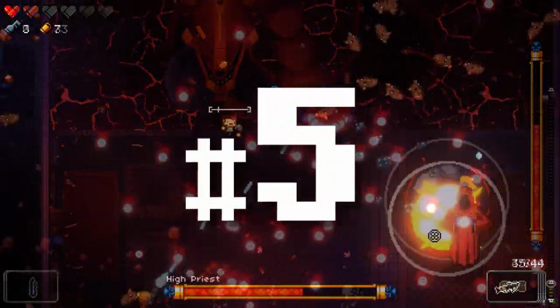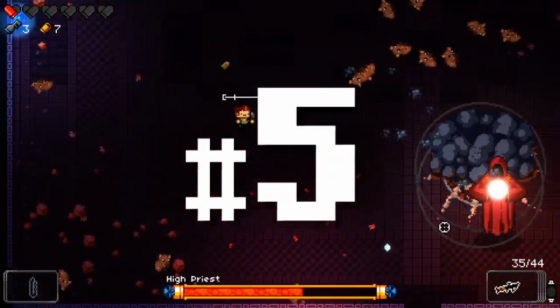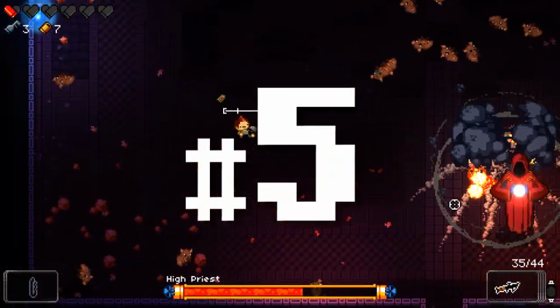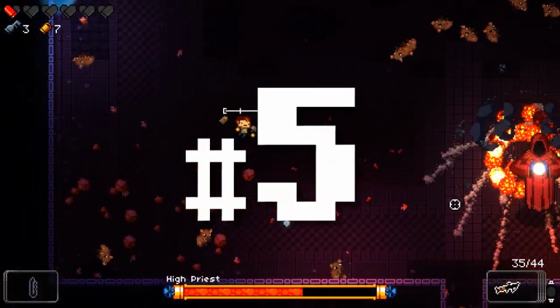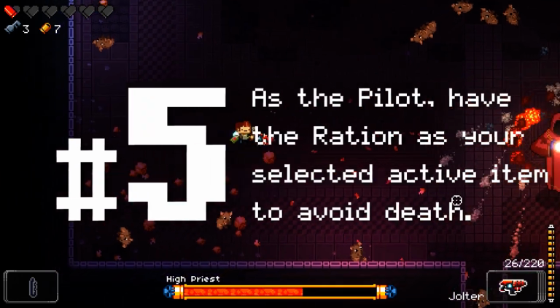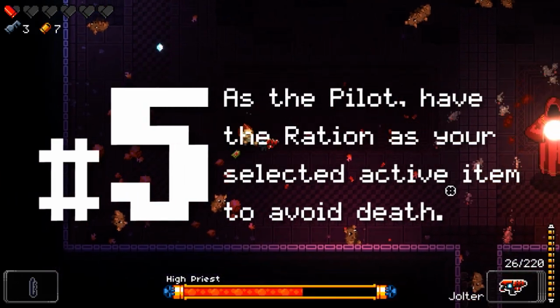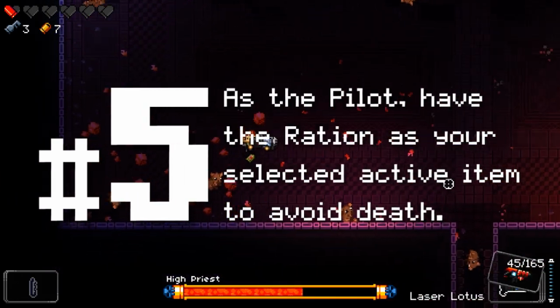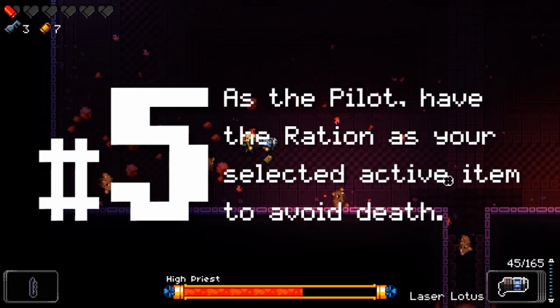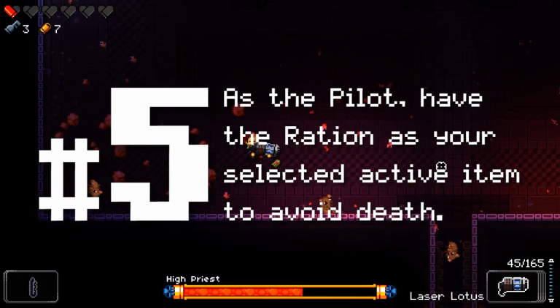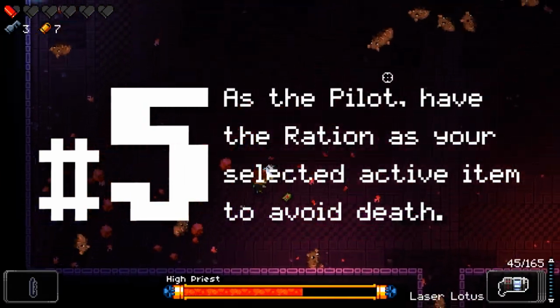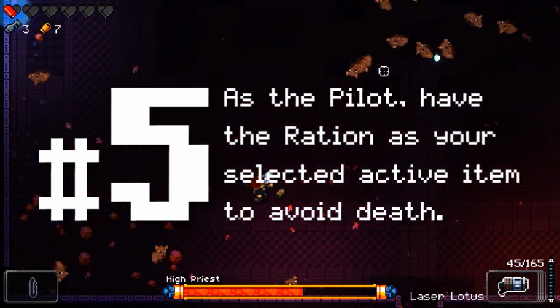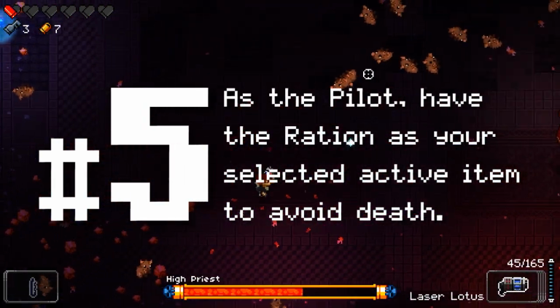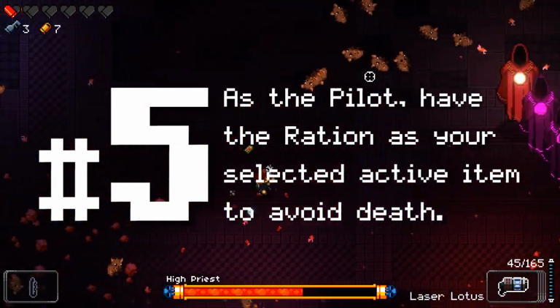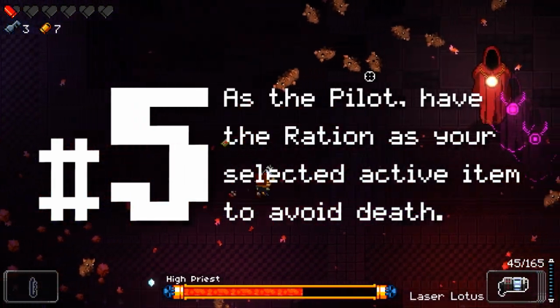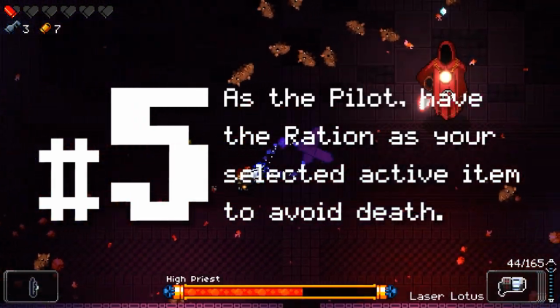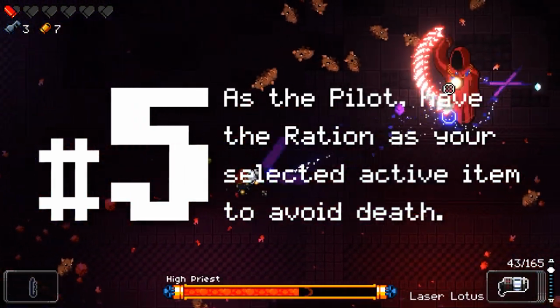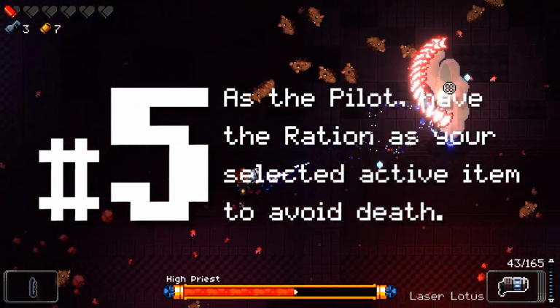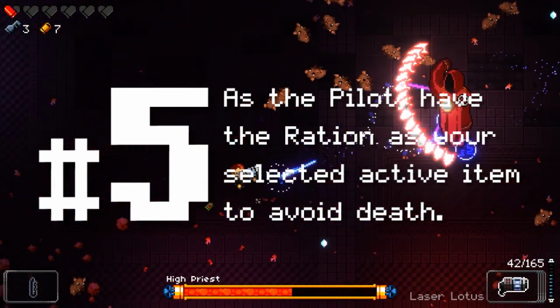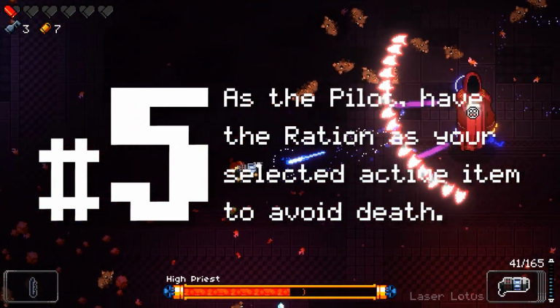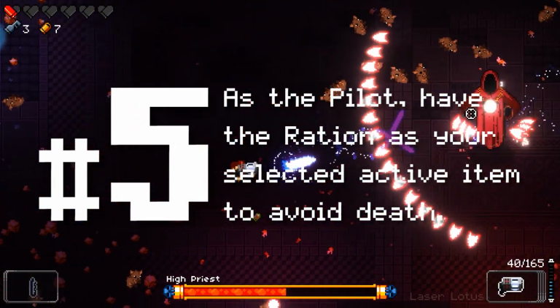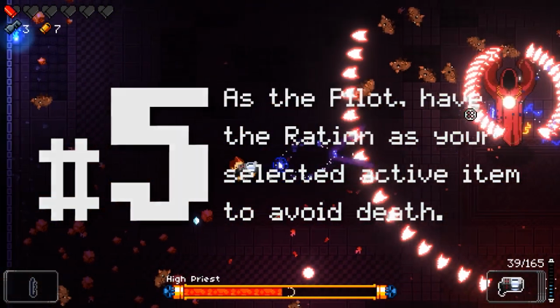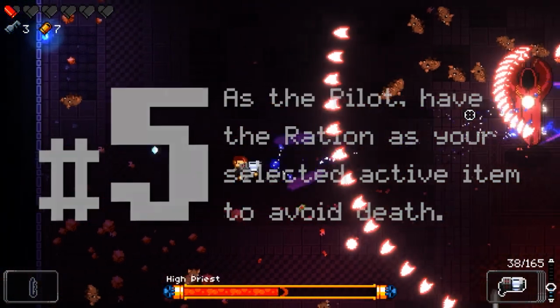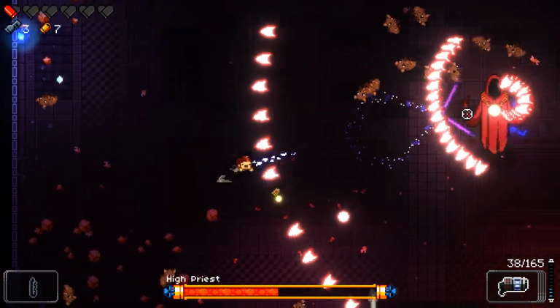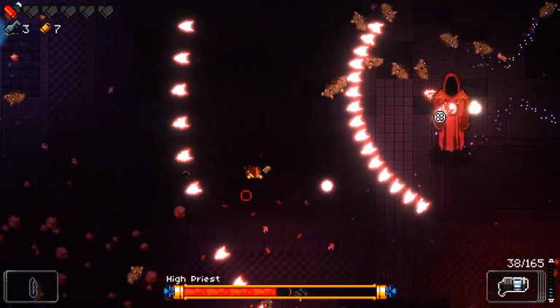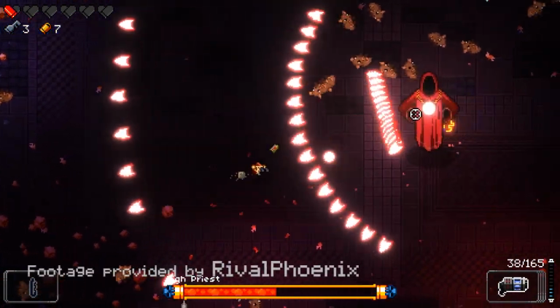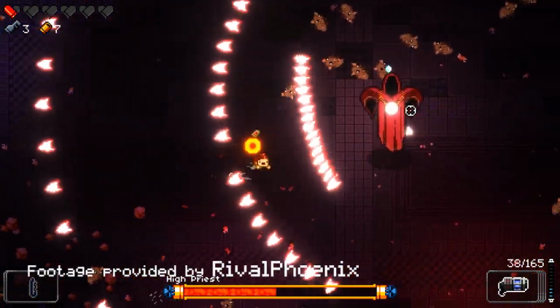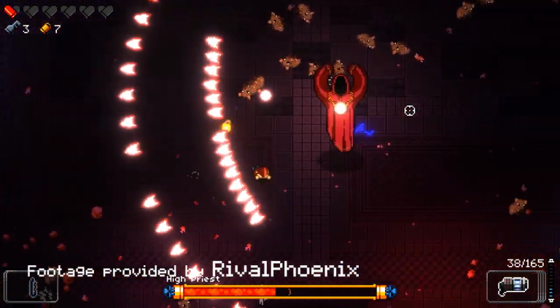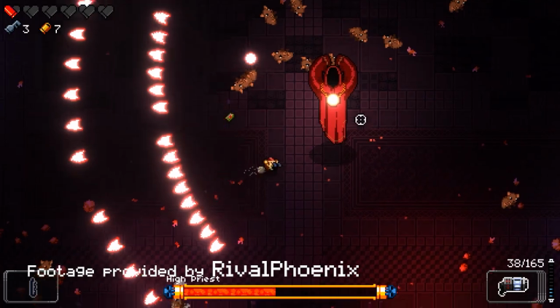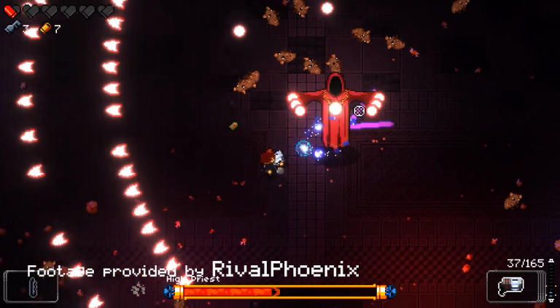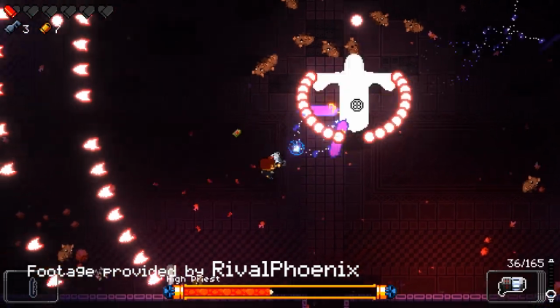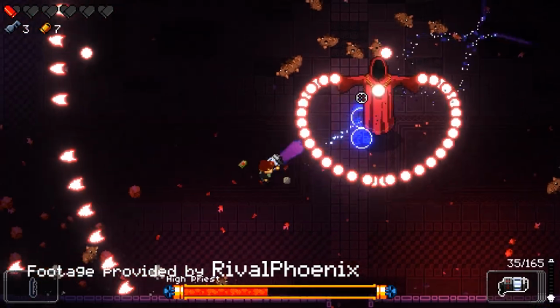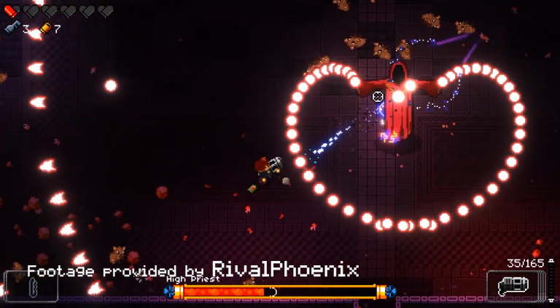Number 5: As the Pilot, have the ration as the selected active item to avoid death. Otherwise, it won't restore your health upon dying.